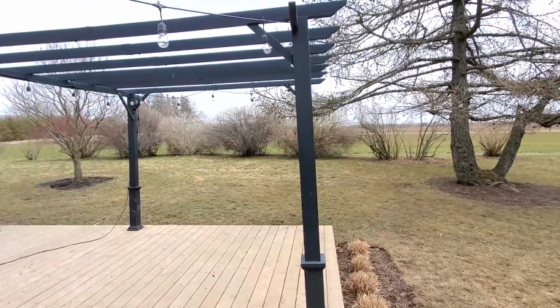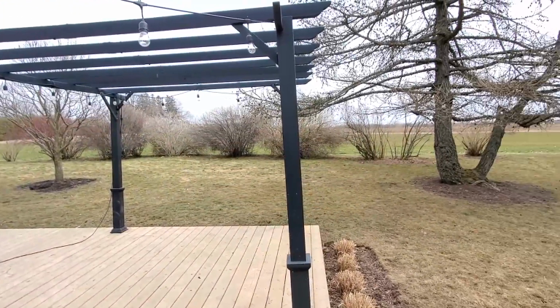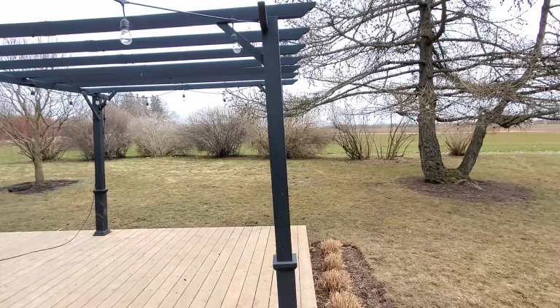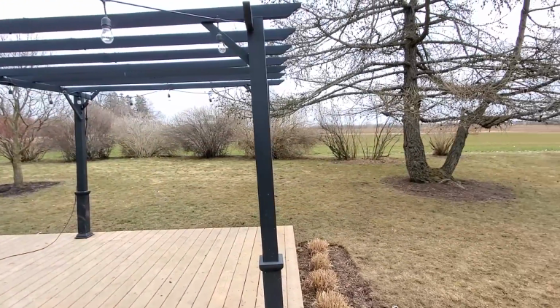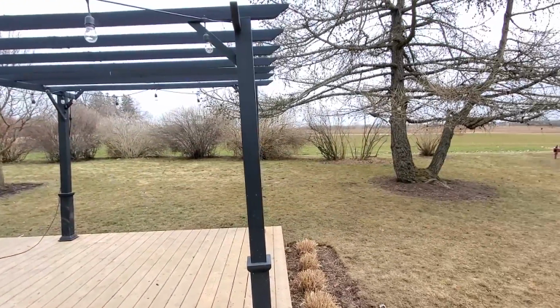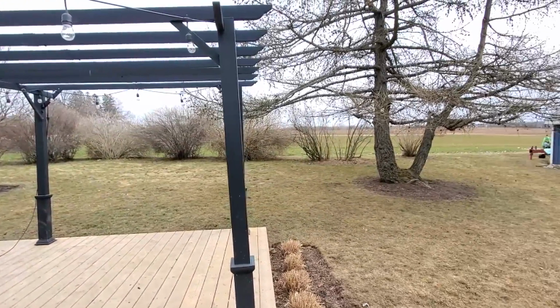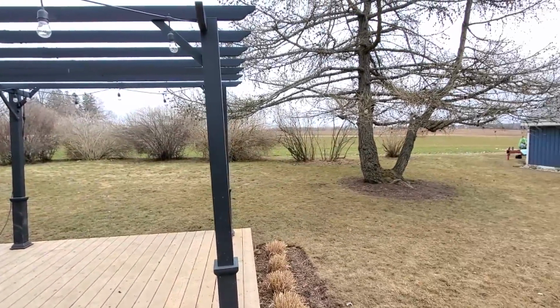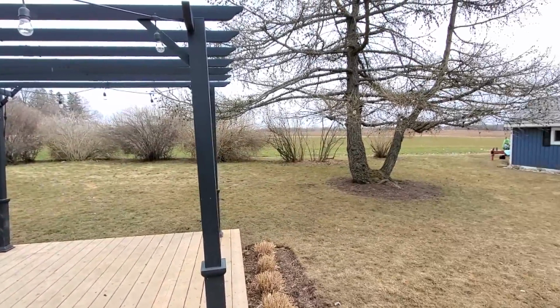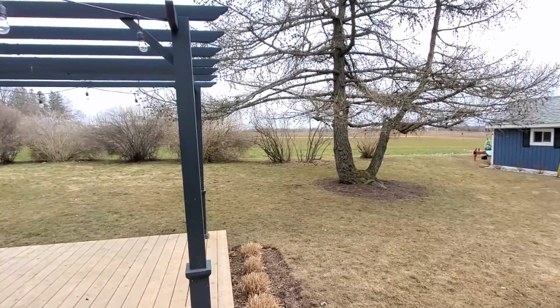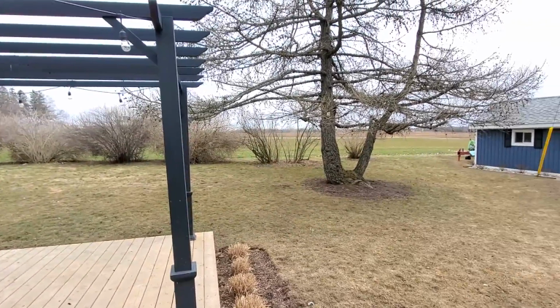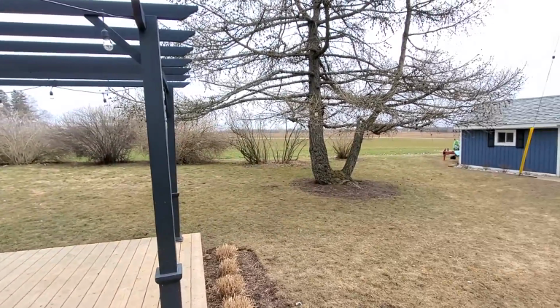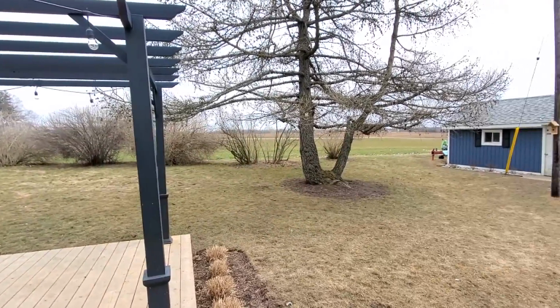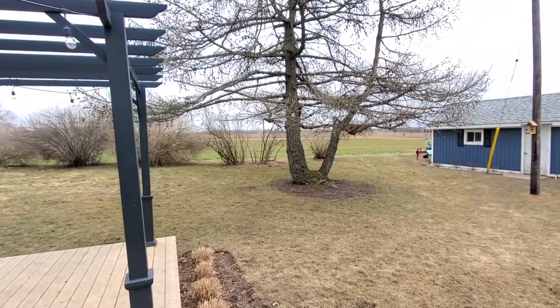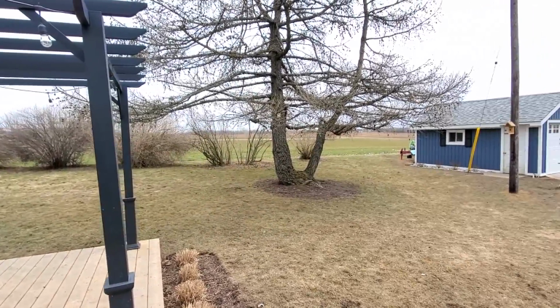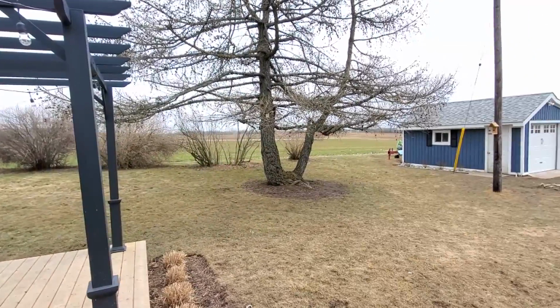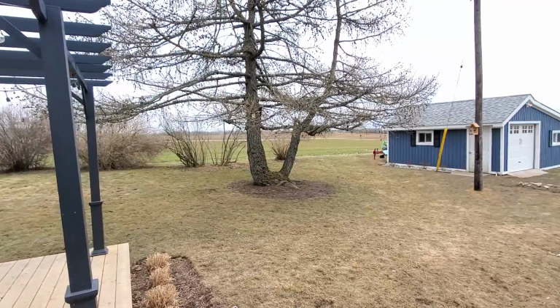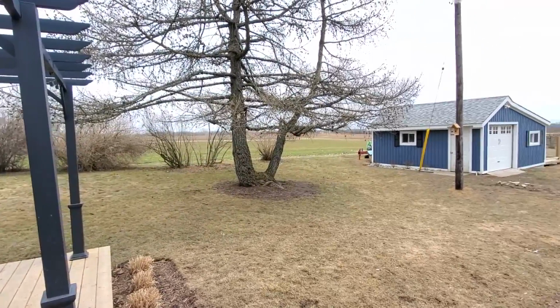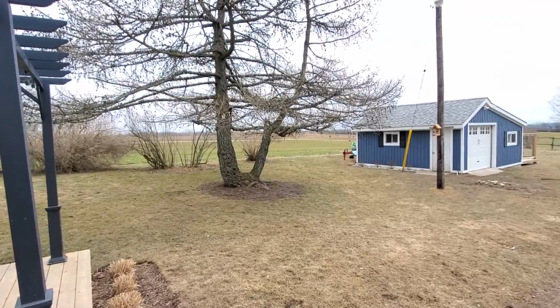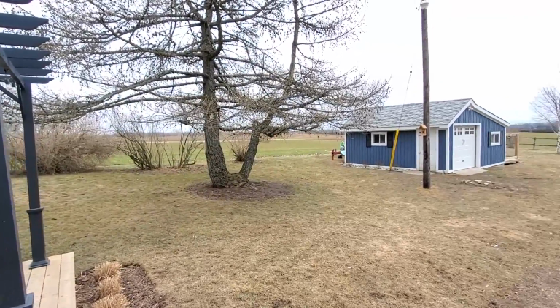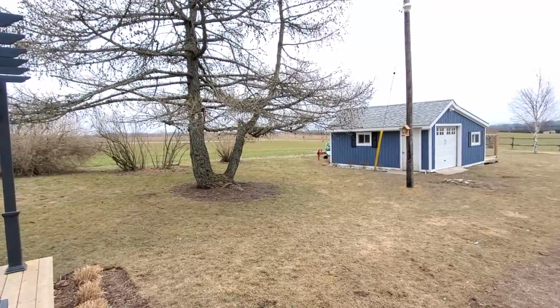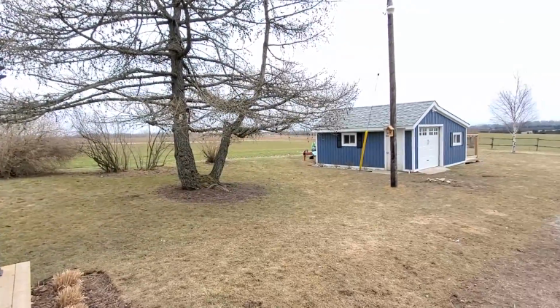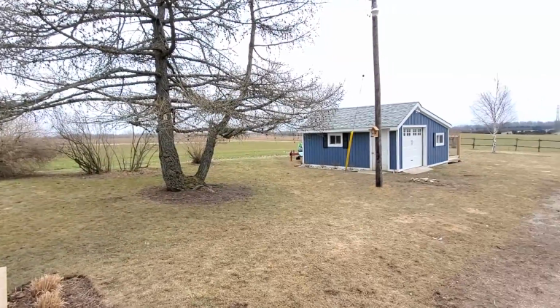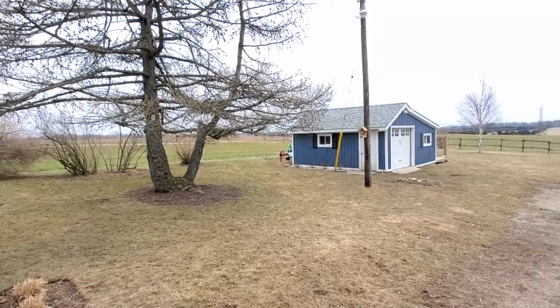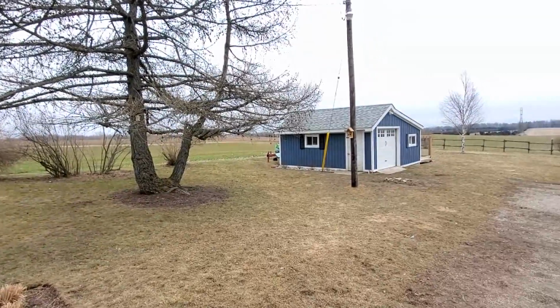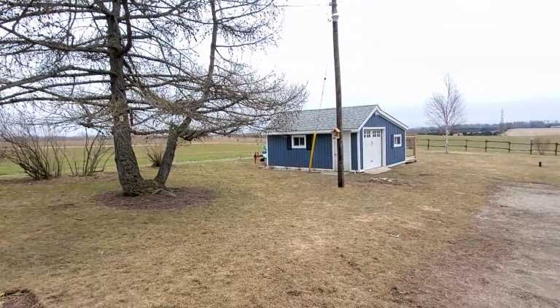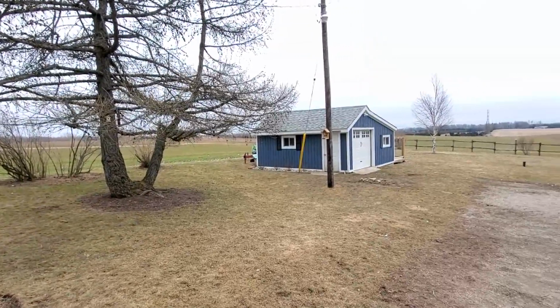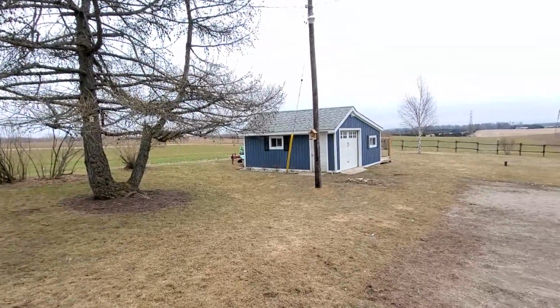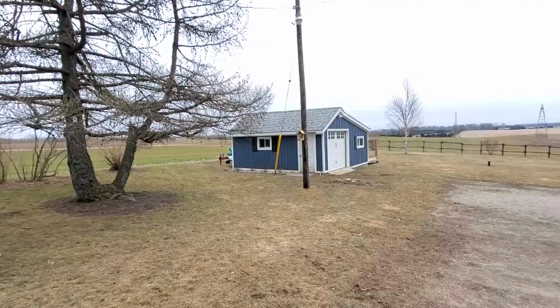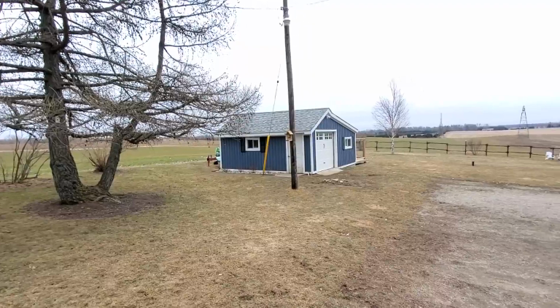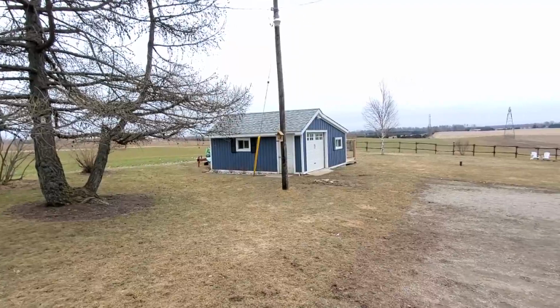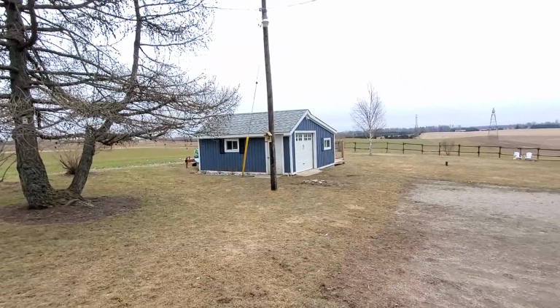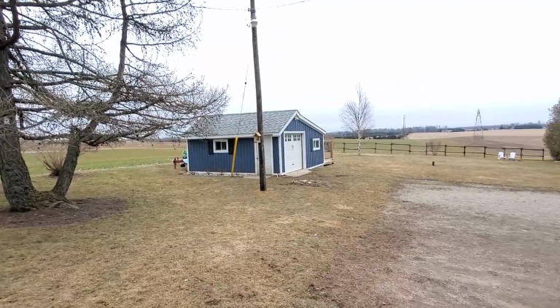Surrounded by open farmlands, there's a nice detached shop and a pergola on a deck.